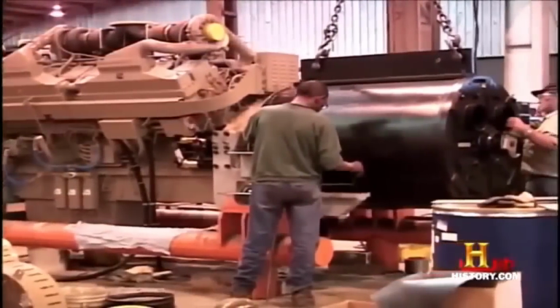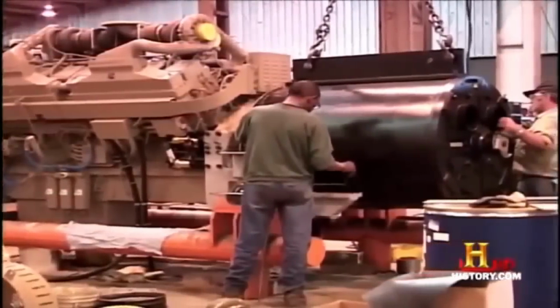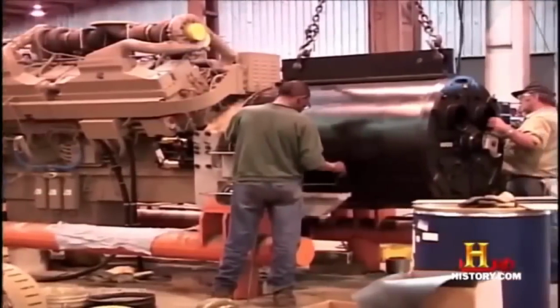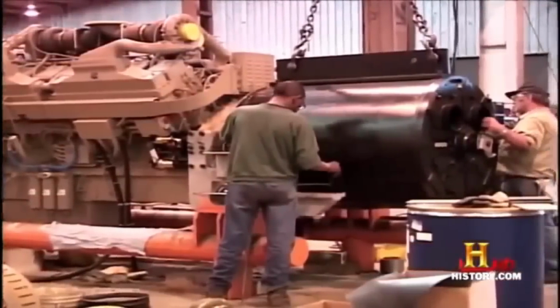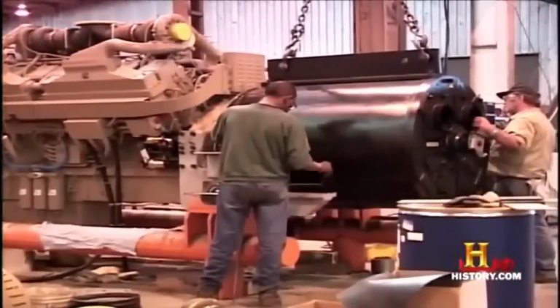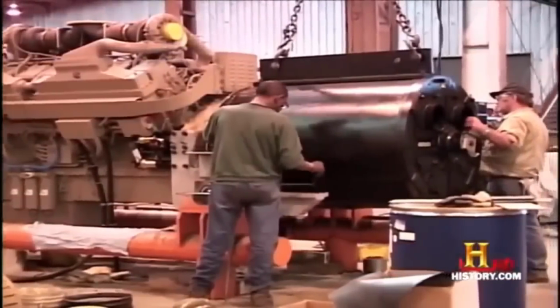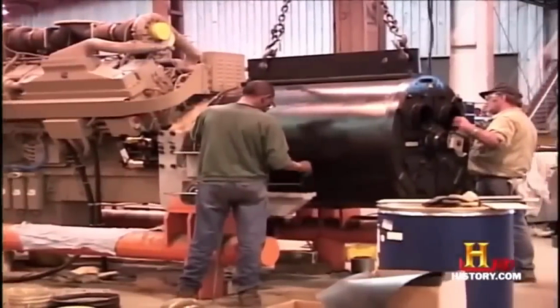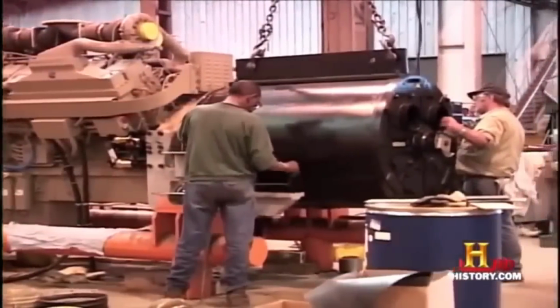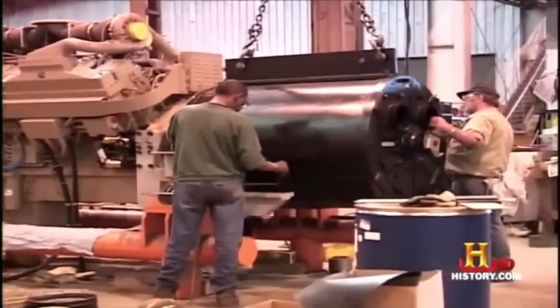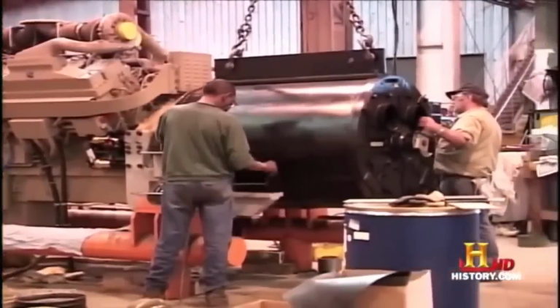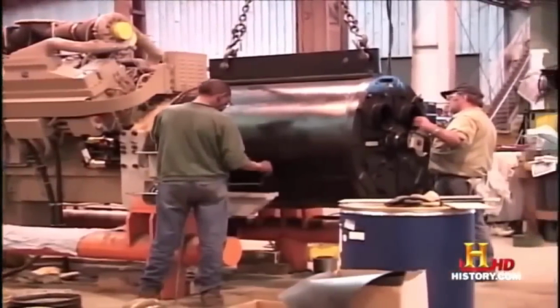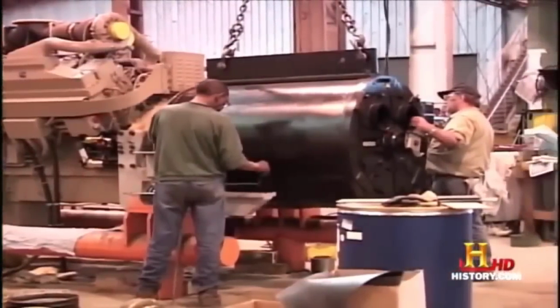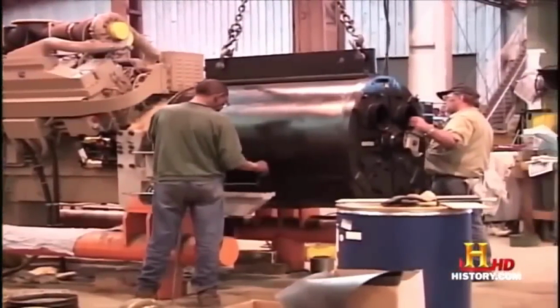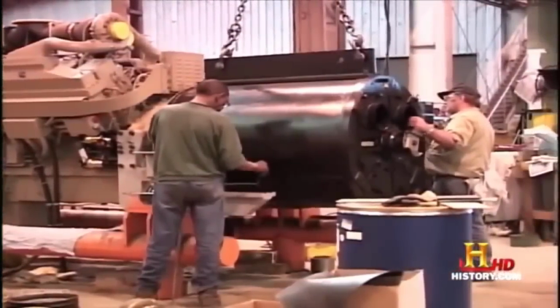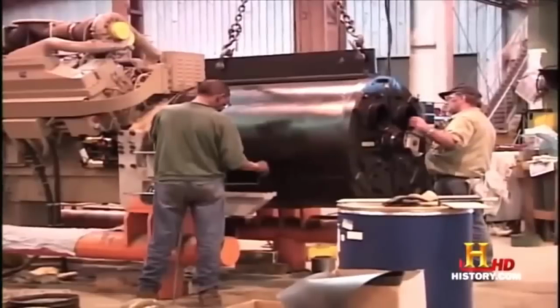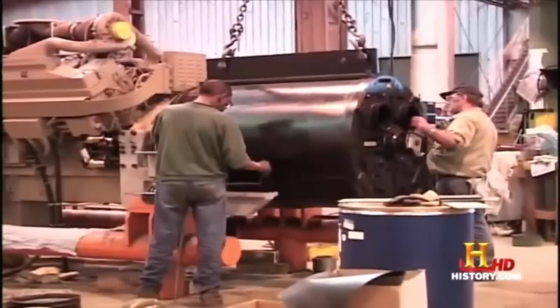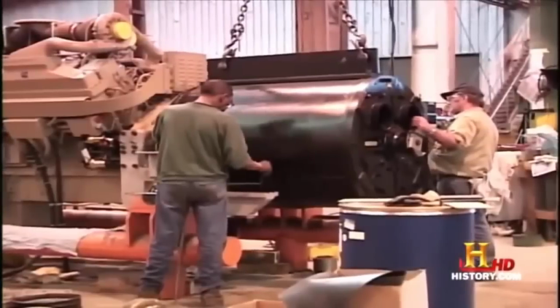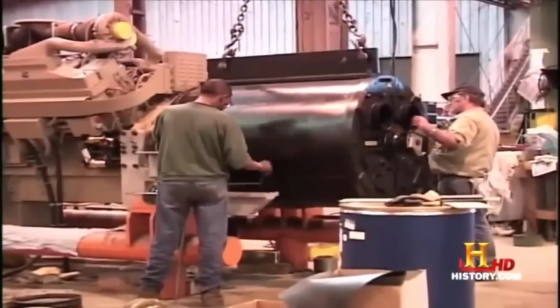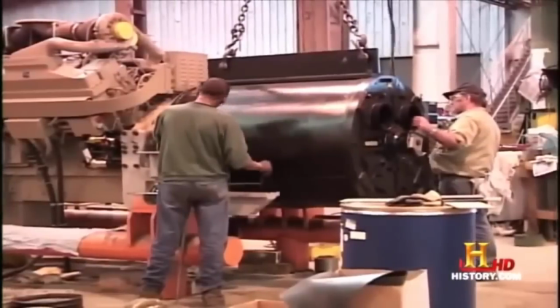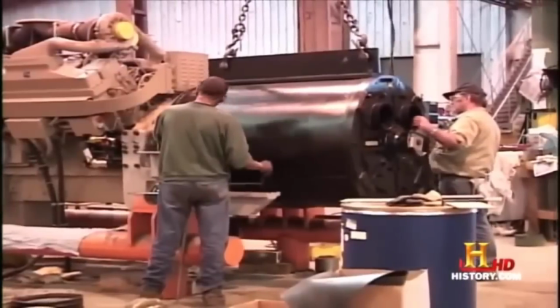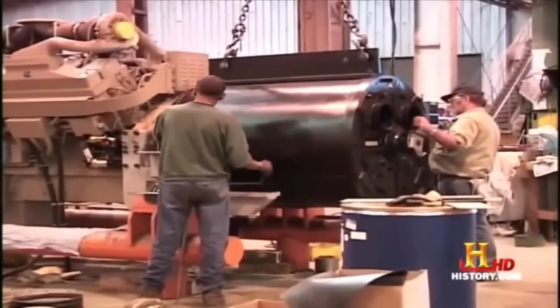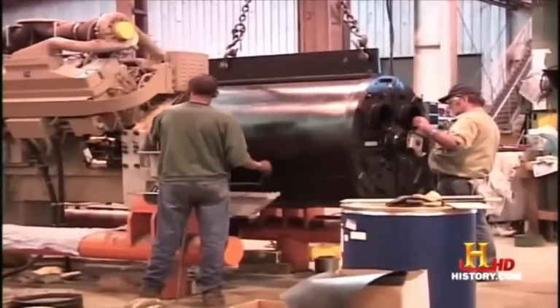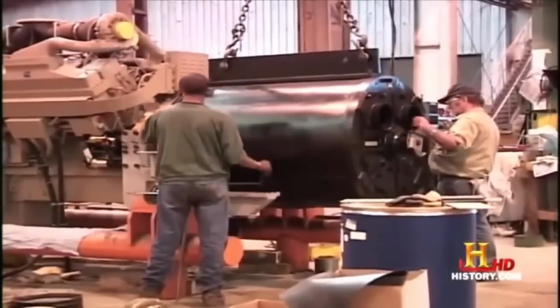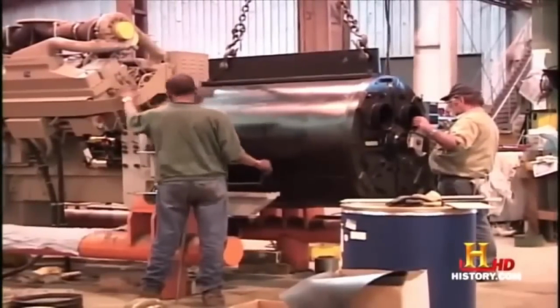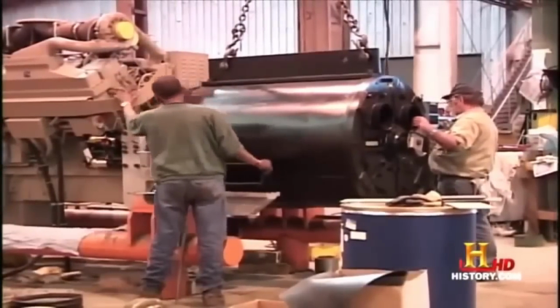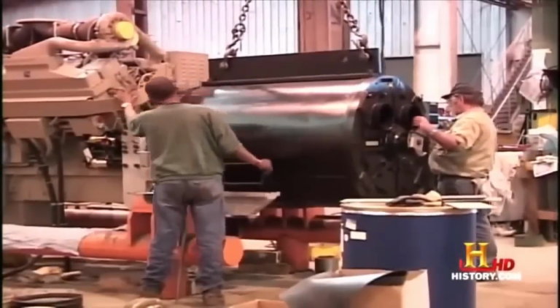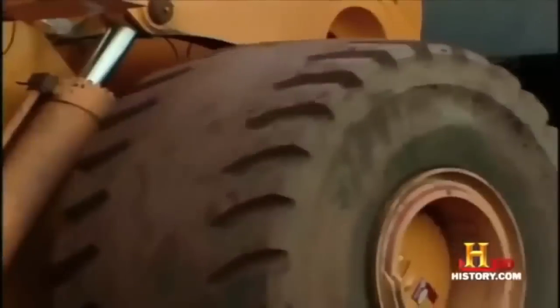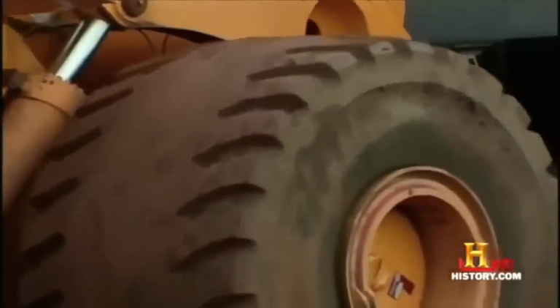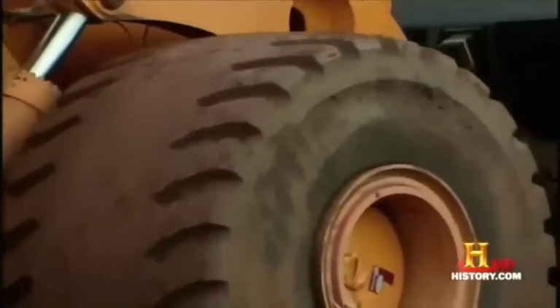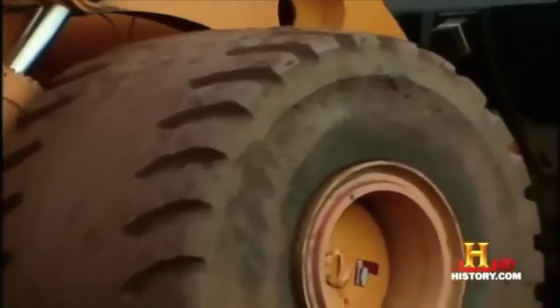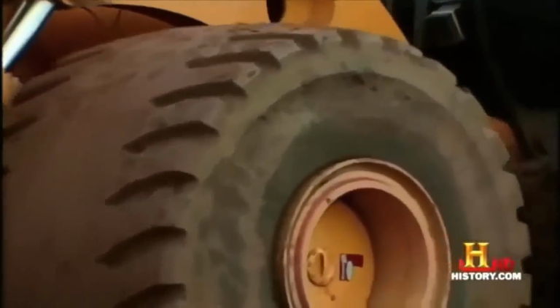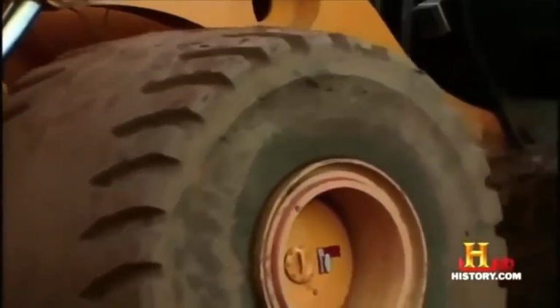The diesel engine turns a generator, which supplies power to the four electric traction motors, providing propulsion.